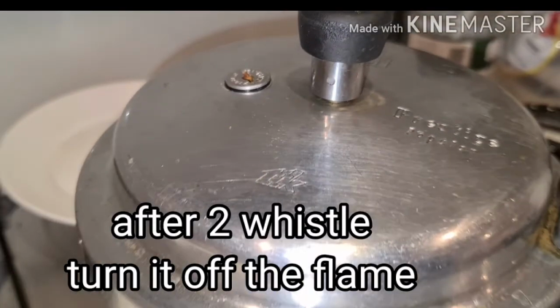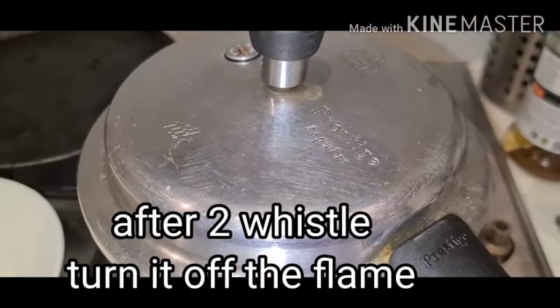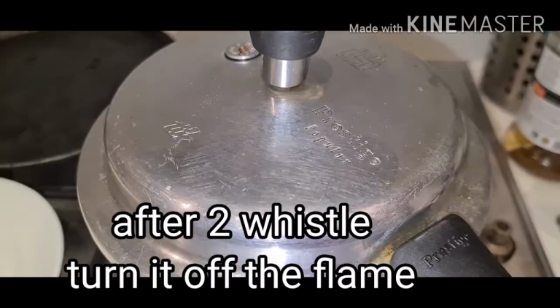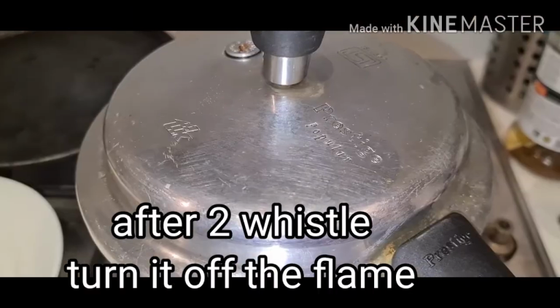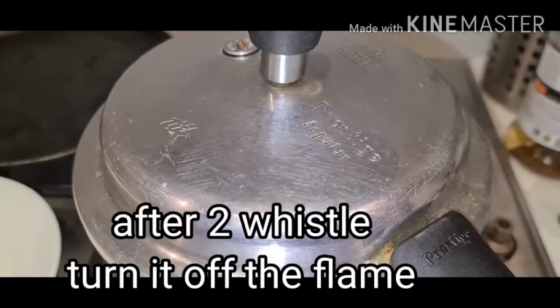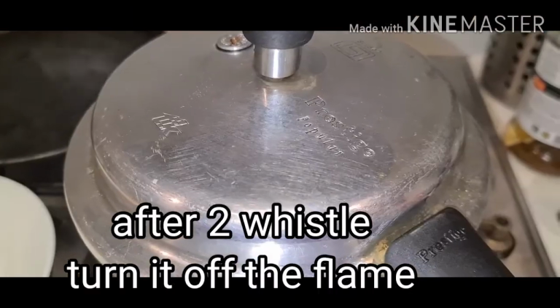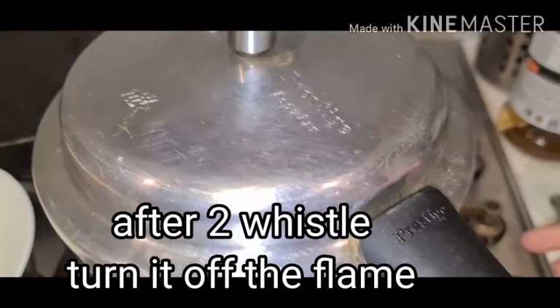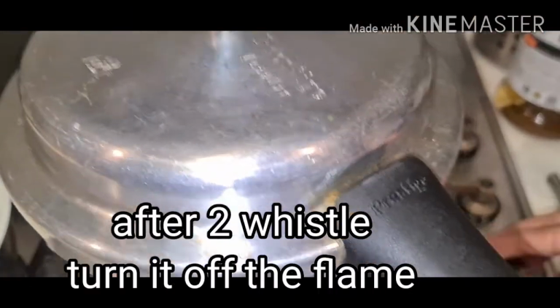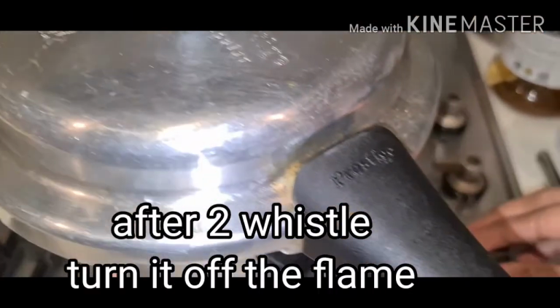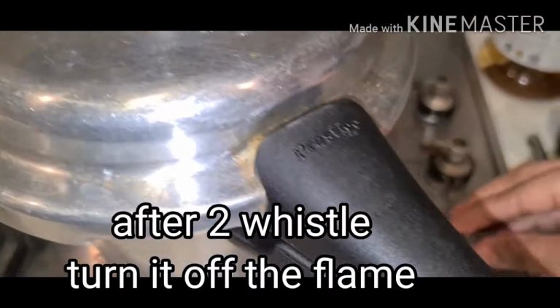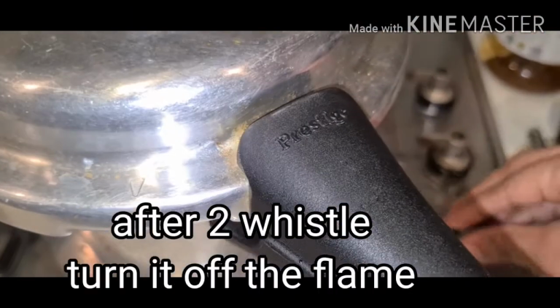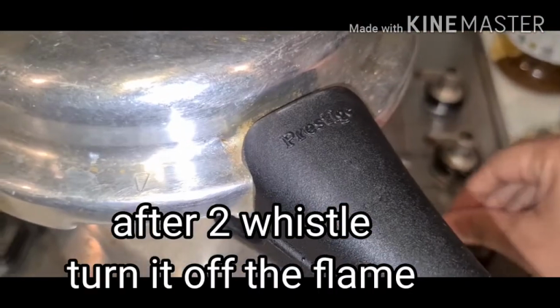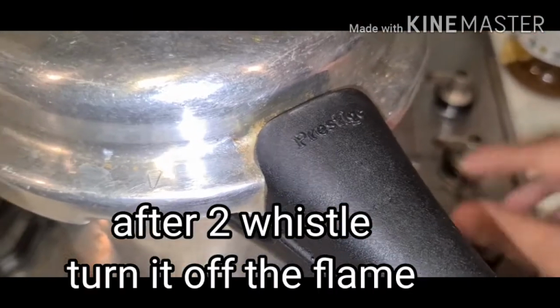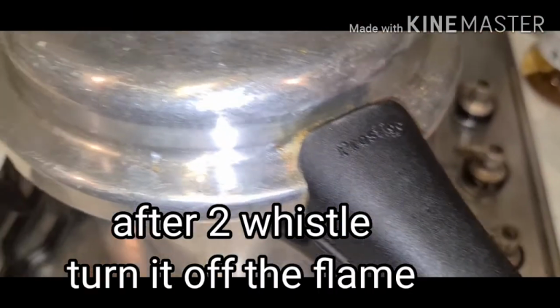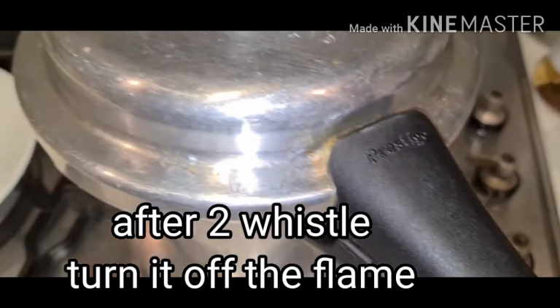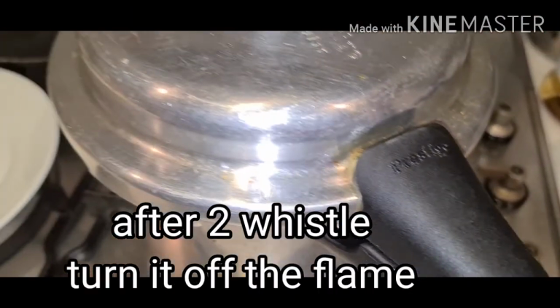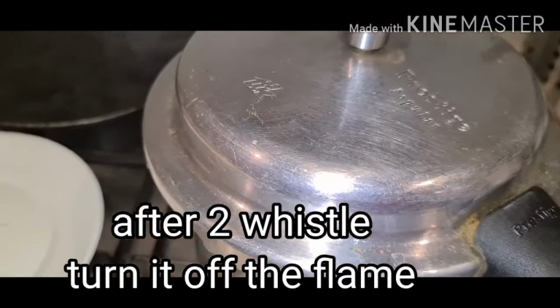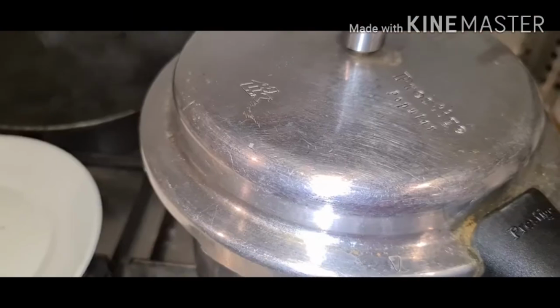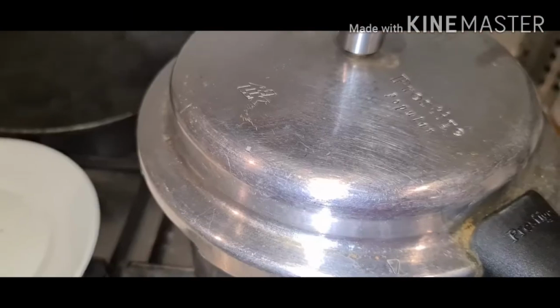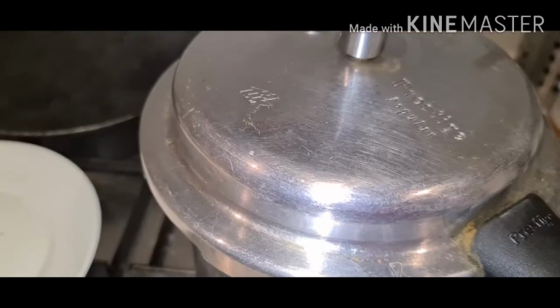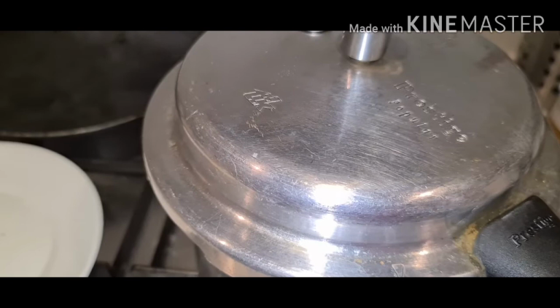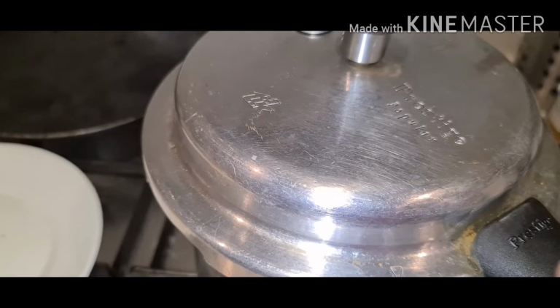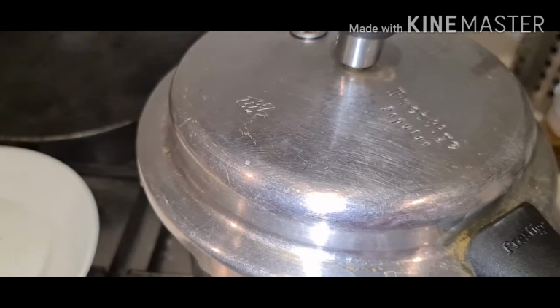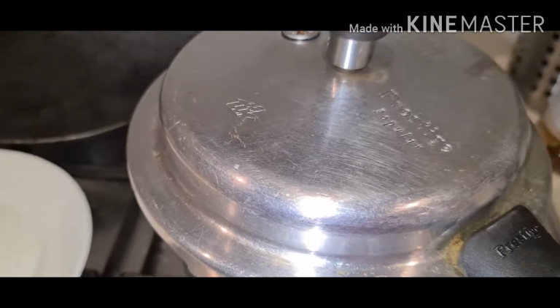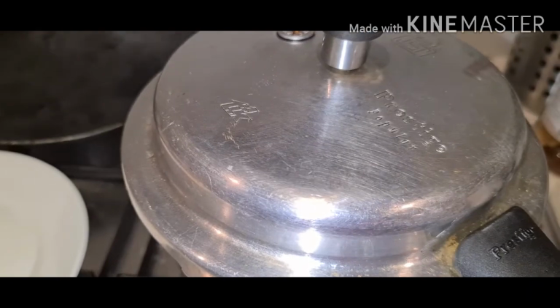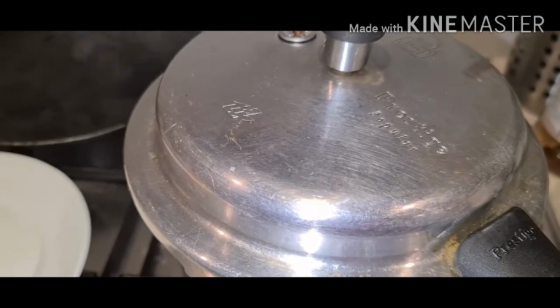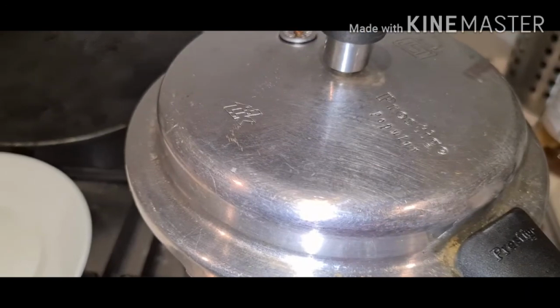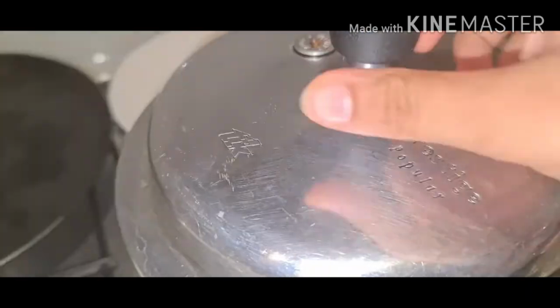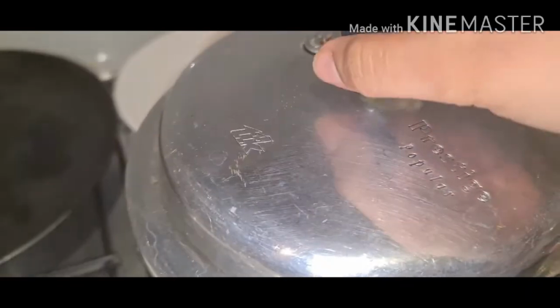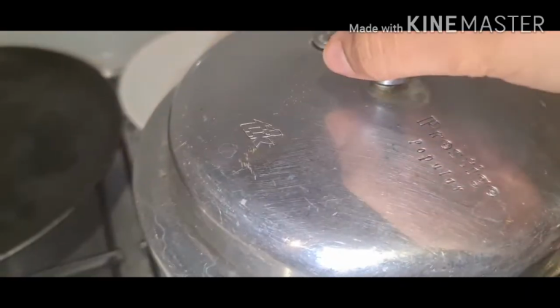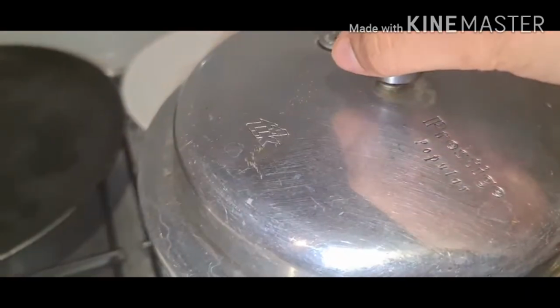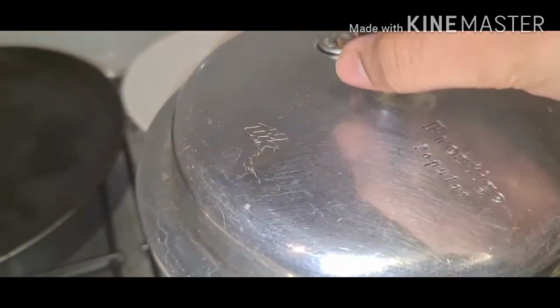We will turn off the flame. Done. Let's check the rice.